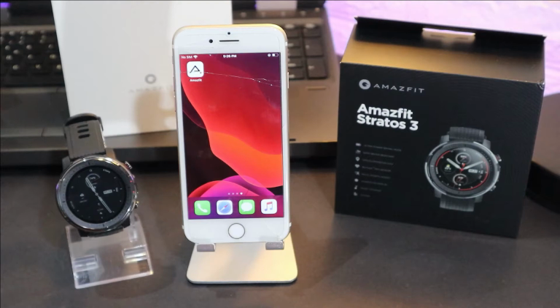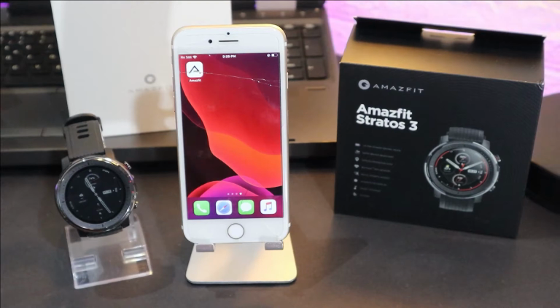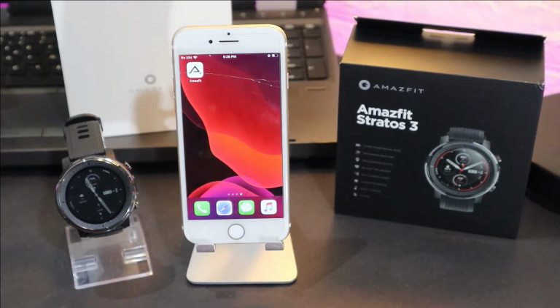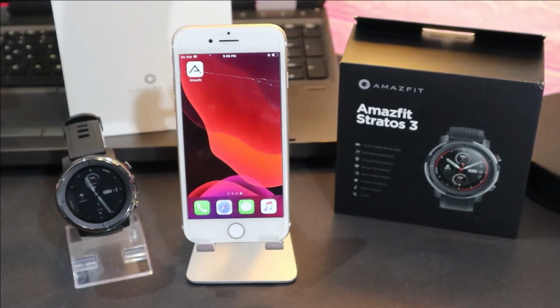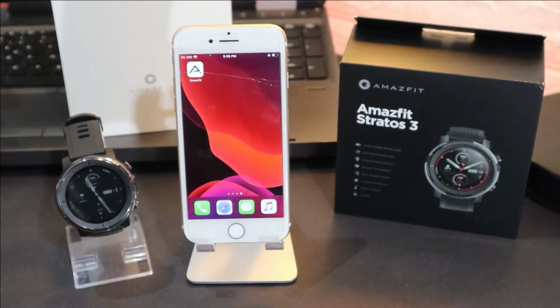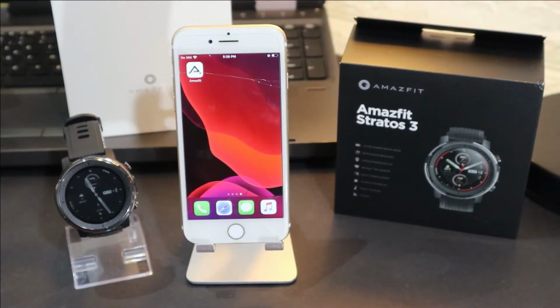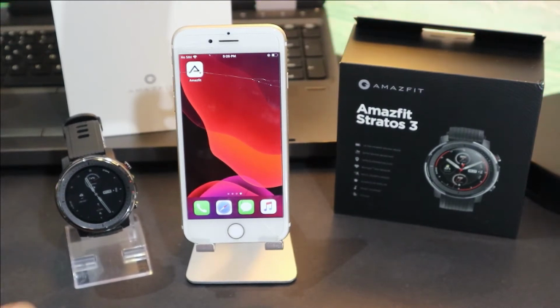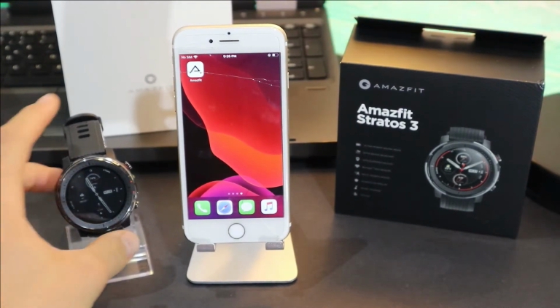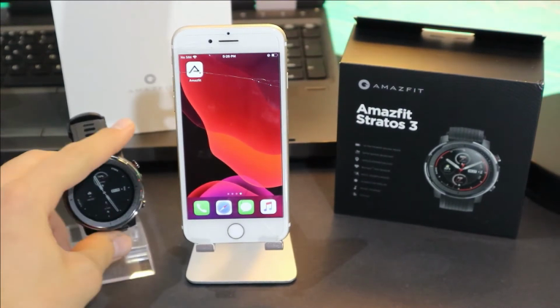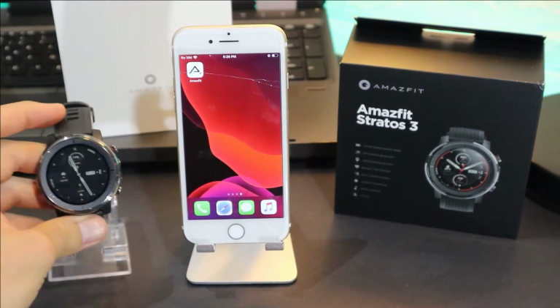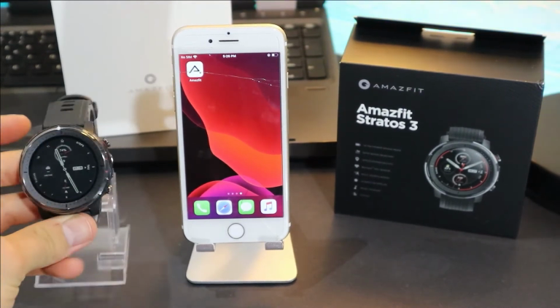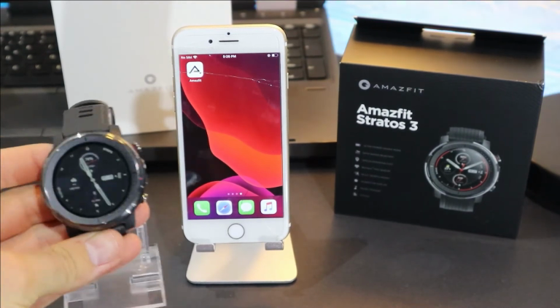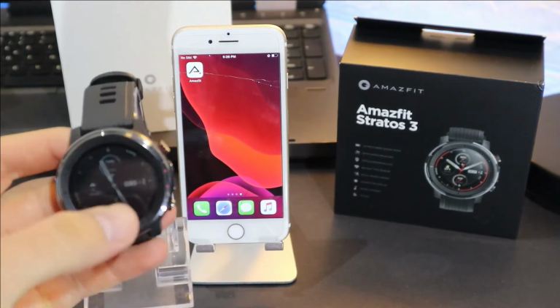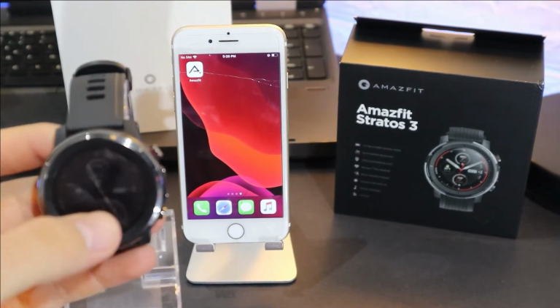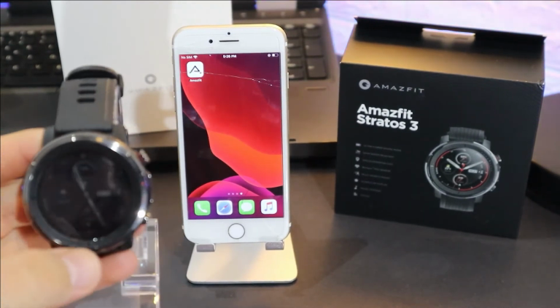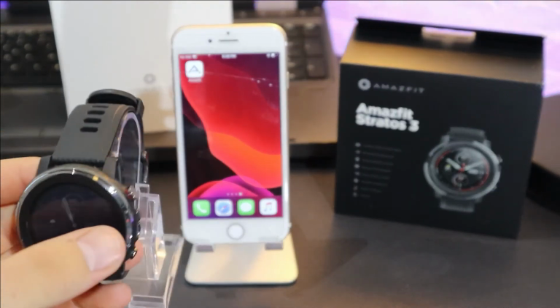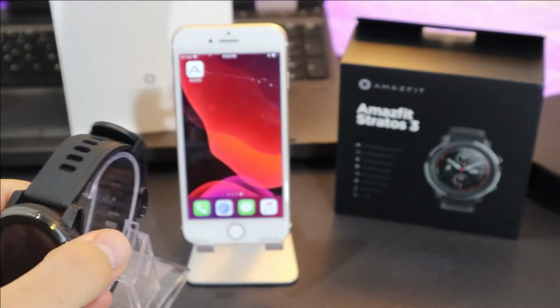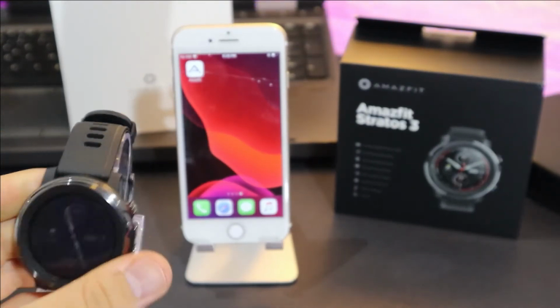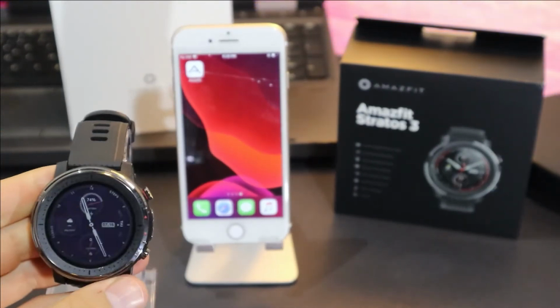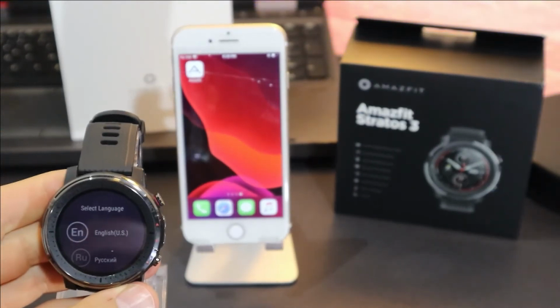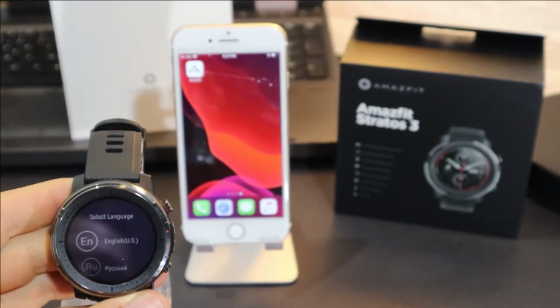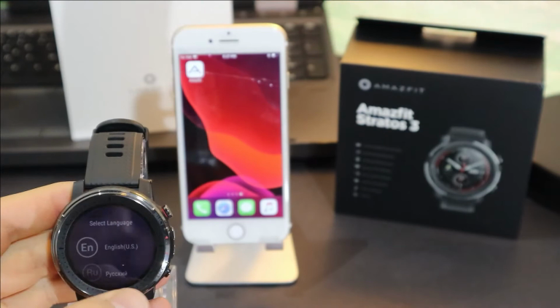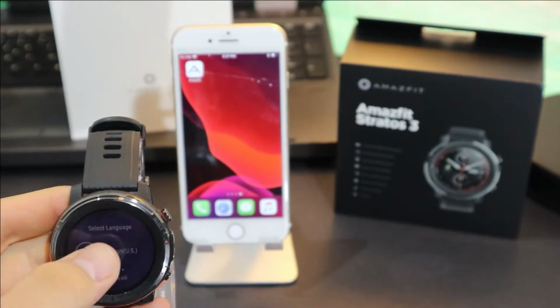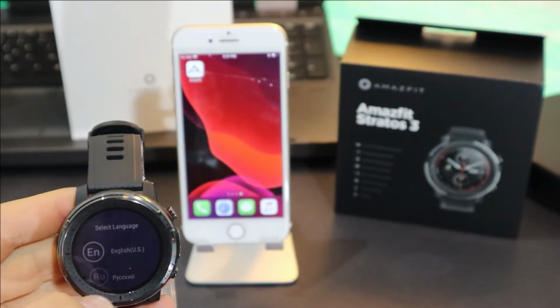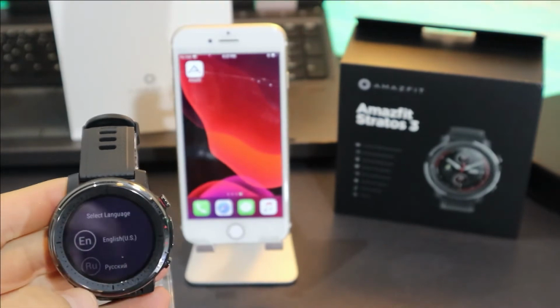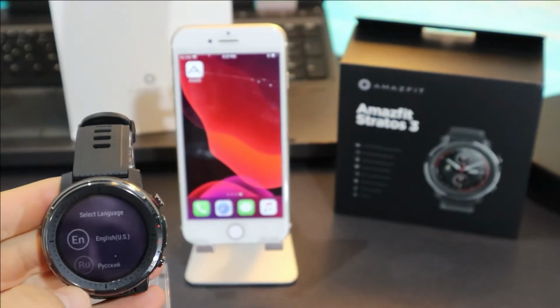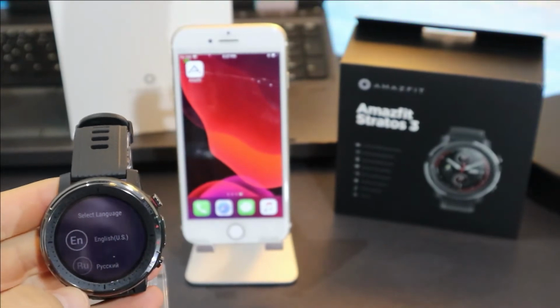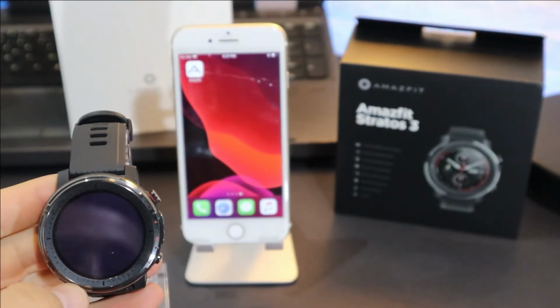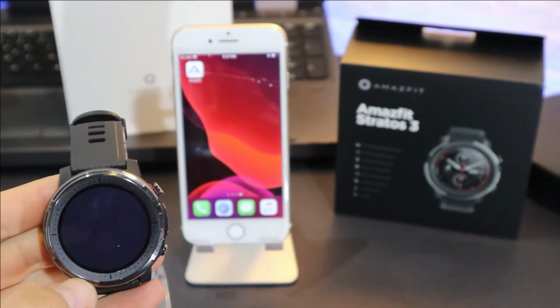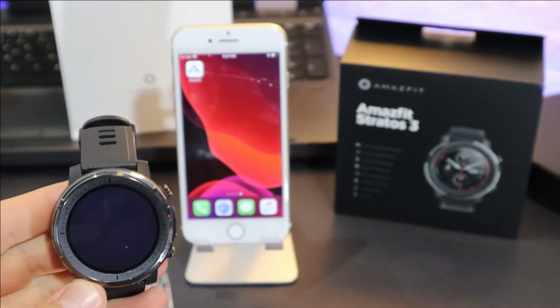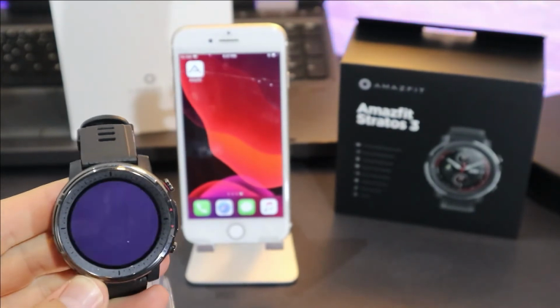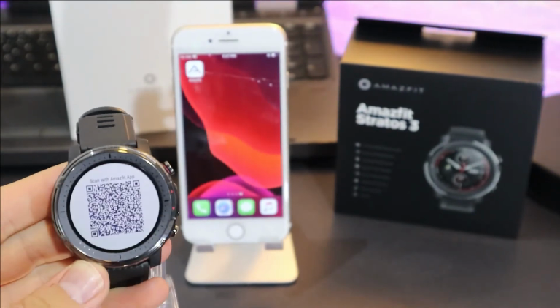Hello everyone and welcome back to our channel. Today we're going to show you how to connect your Stratos 3 with the Amazfit app on iOS.